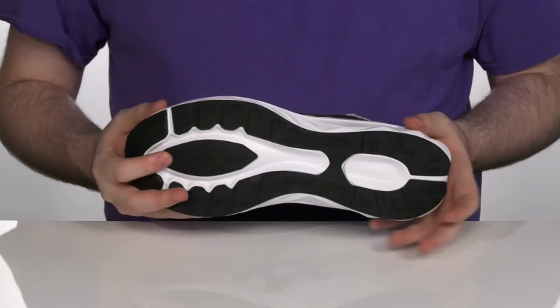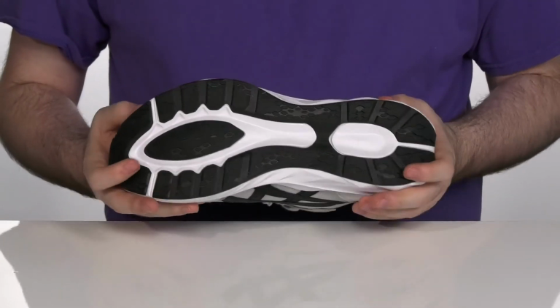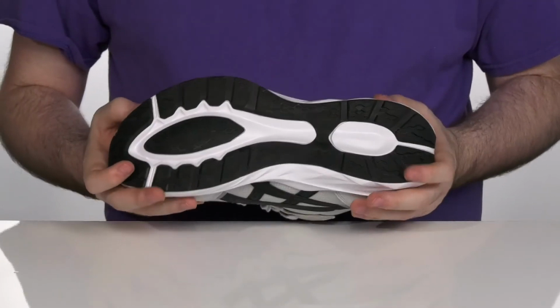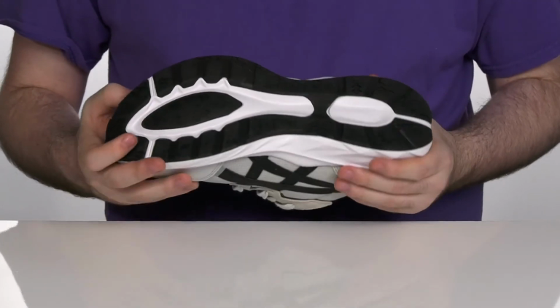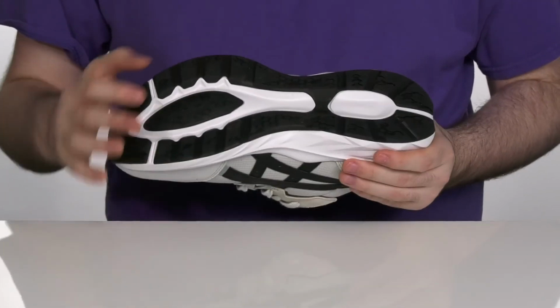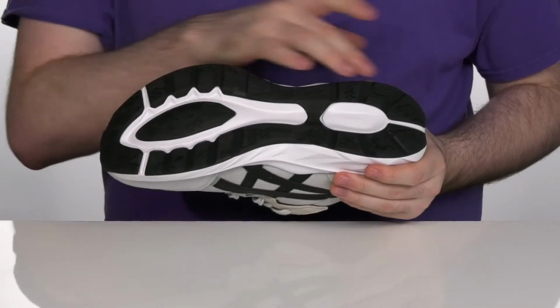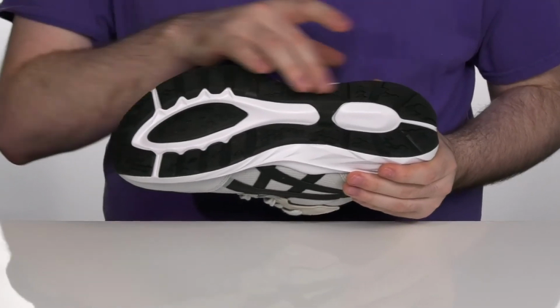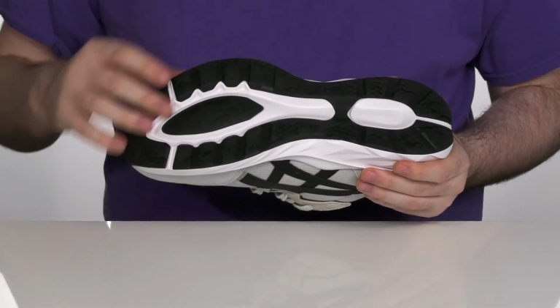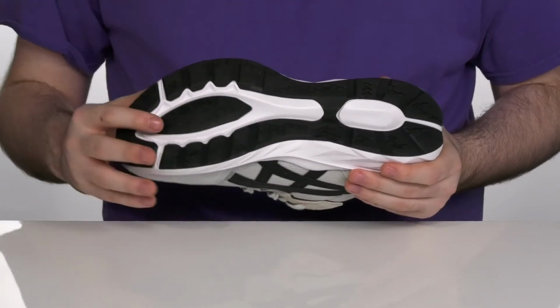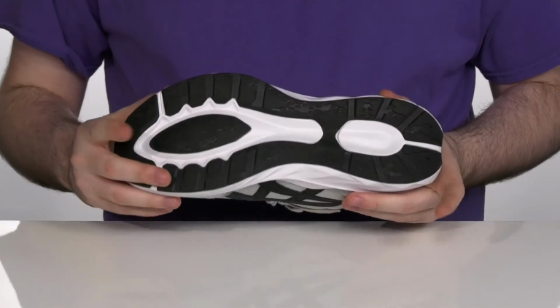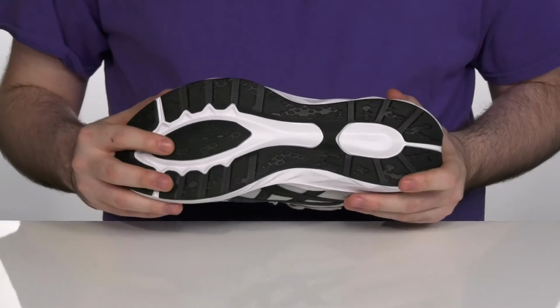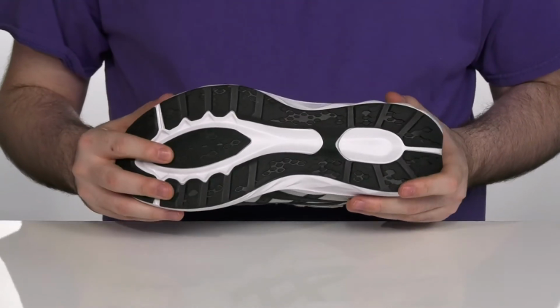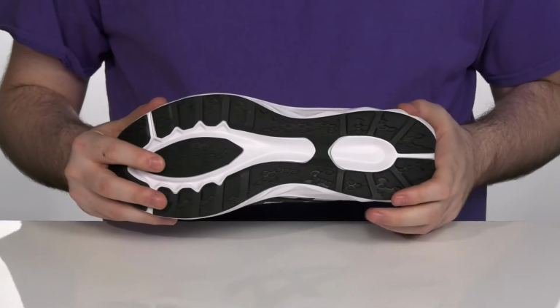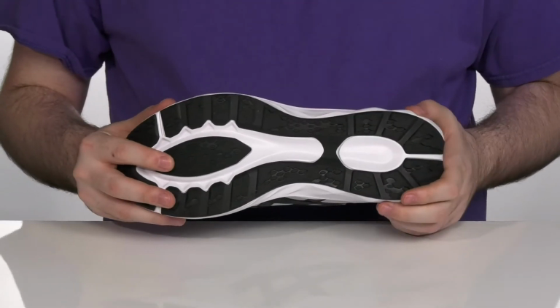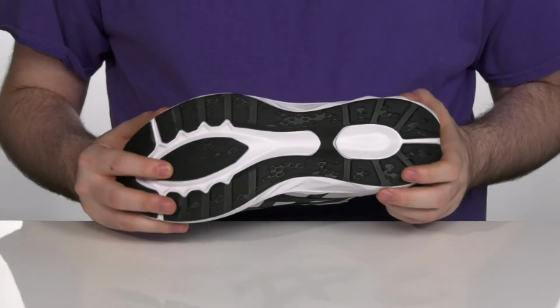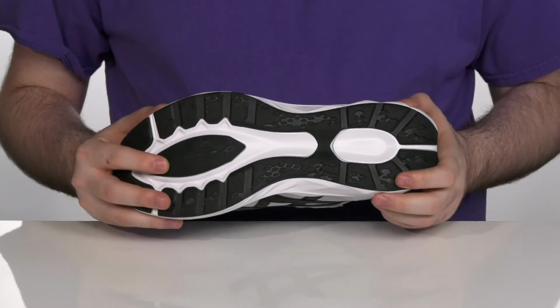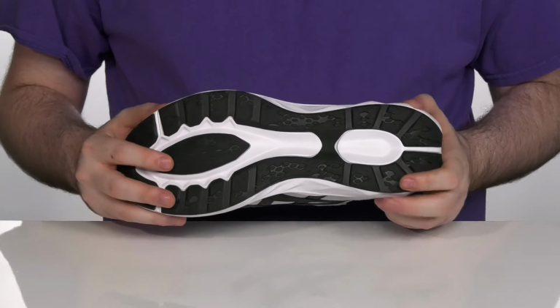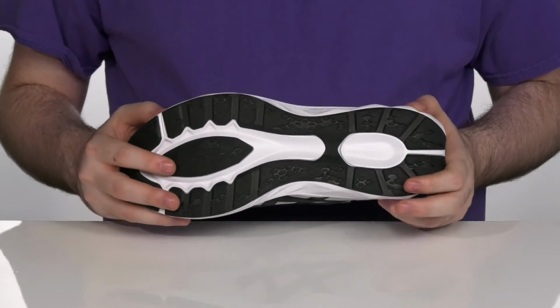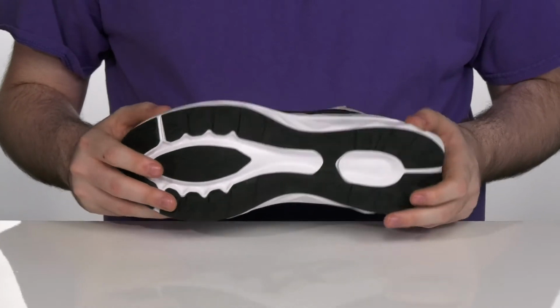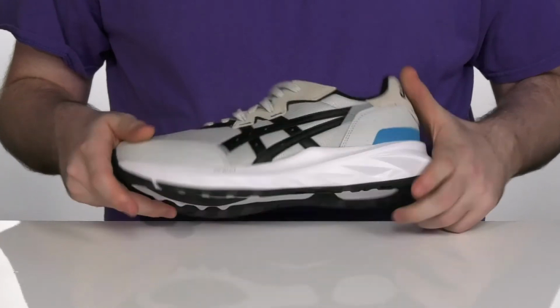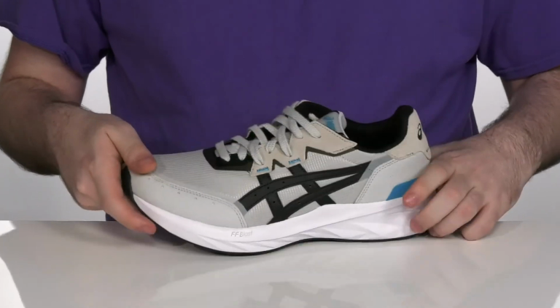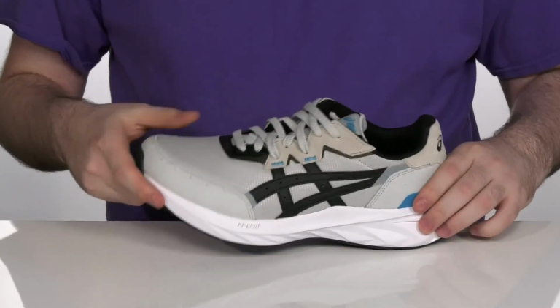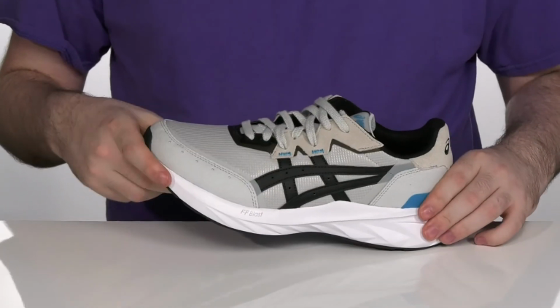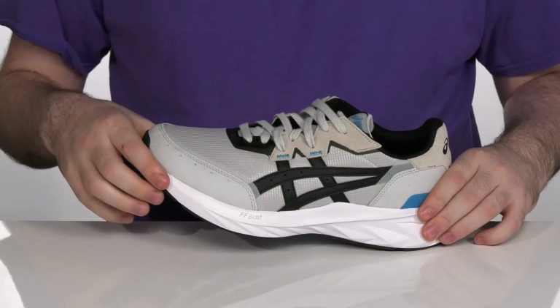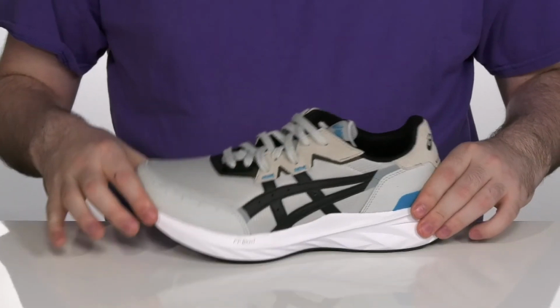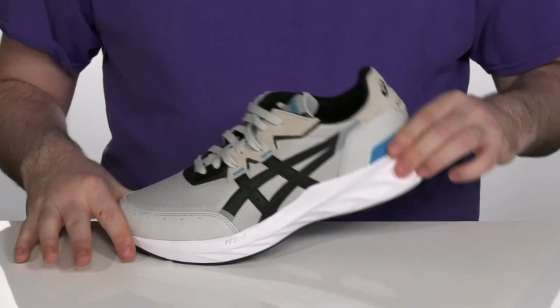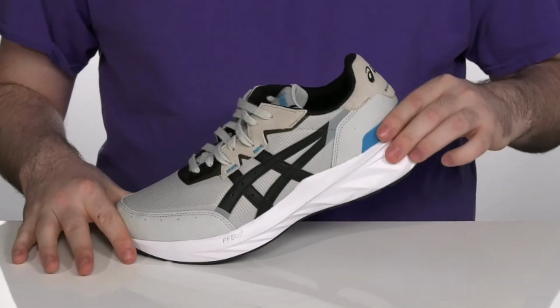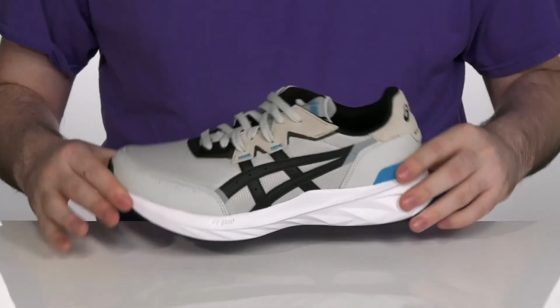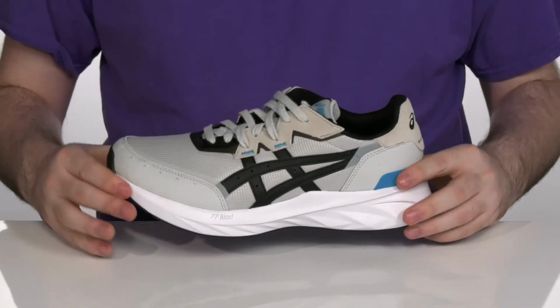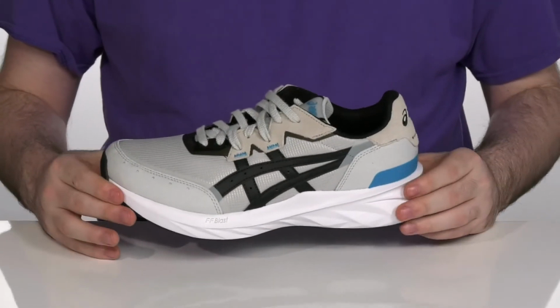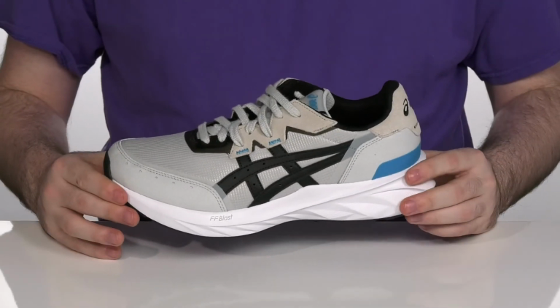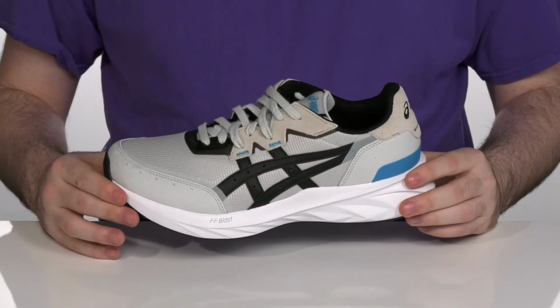The outsole is durable rubber to give you a fantastic grip, especially on concrete, with a great heel-to-toe ratio to keep you moving.